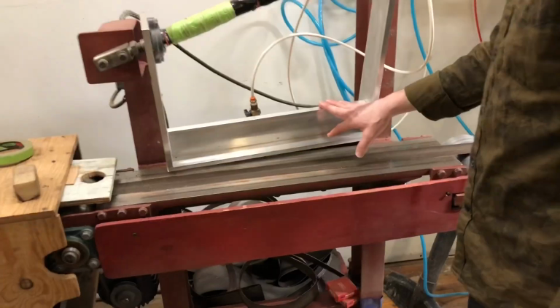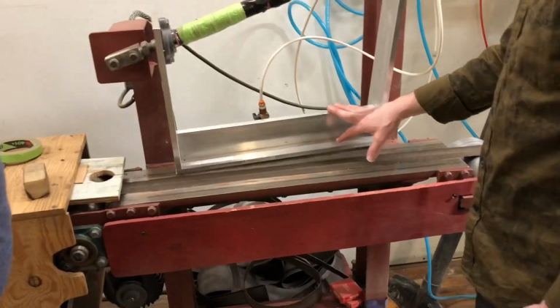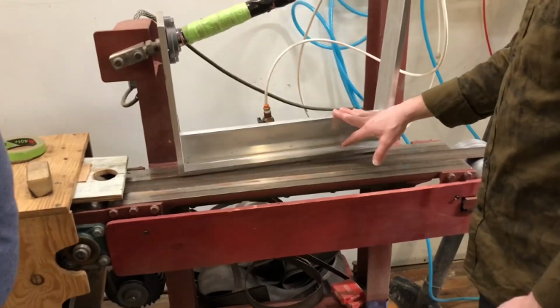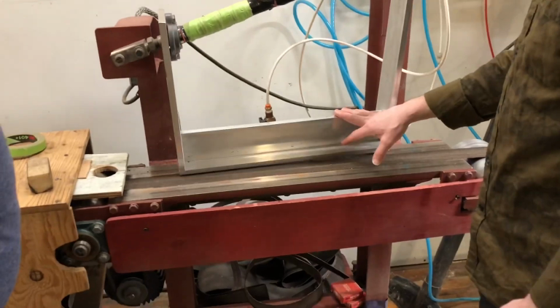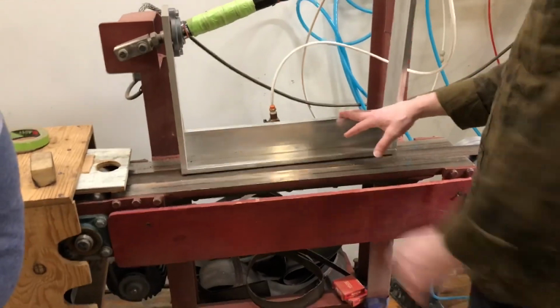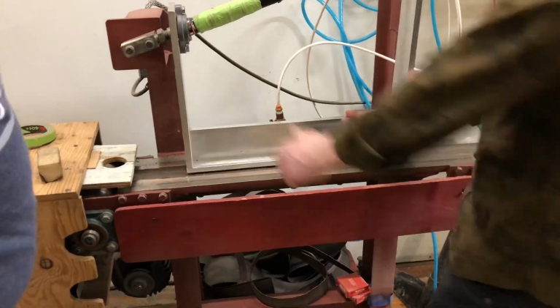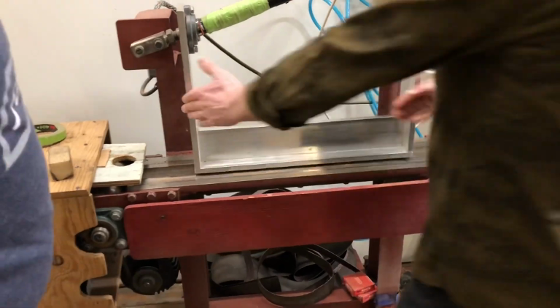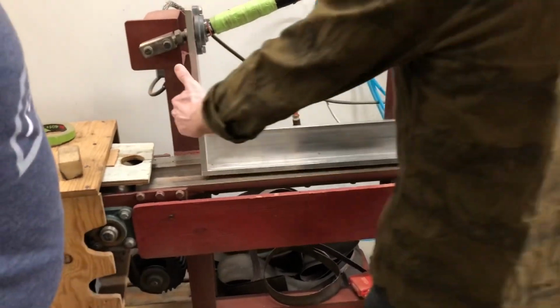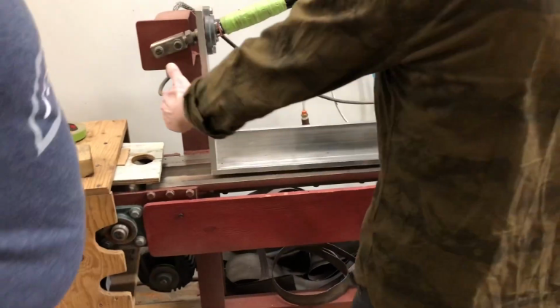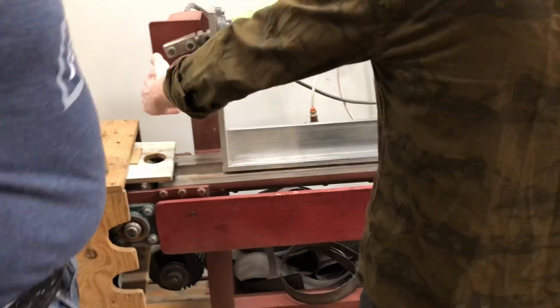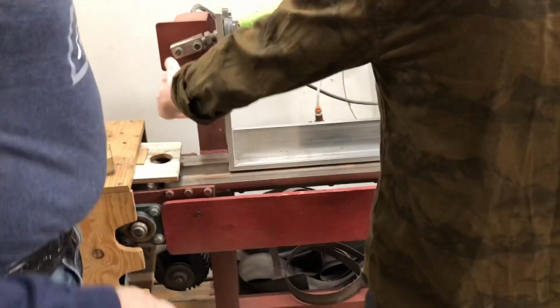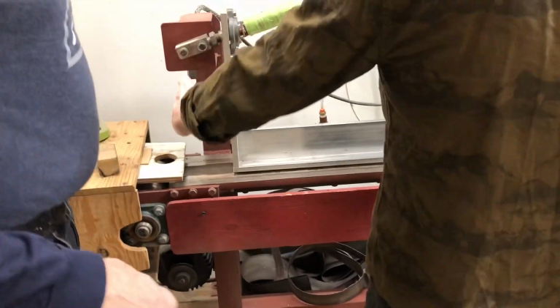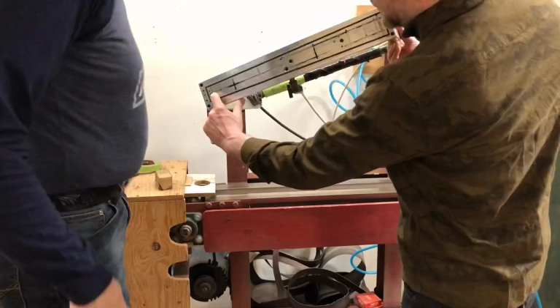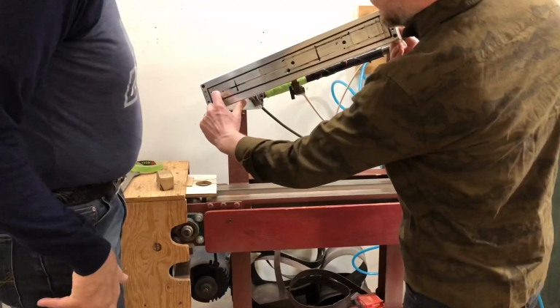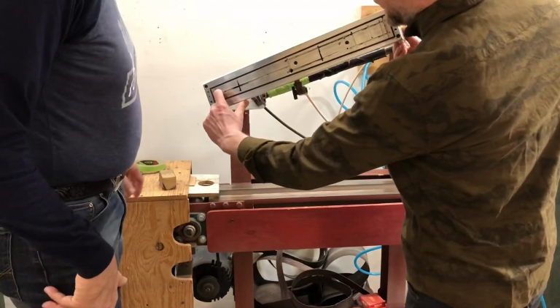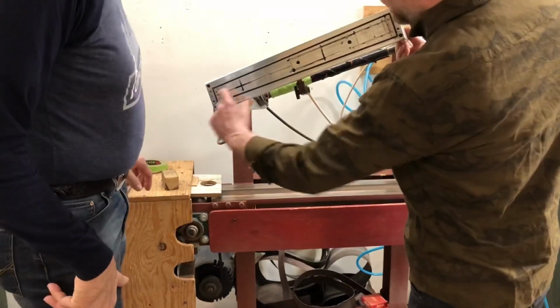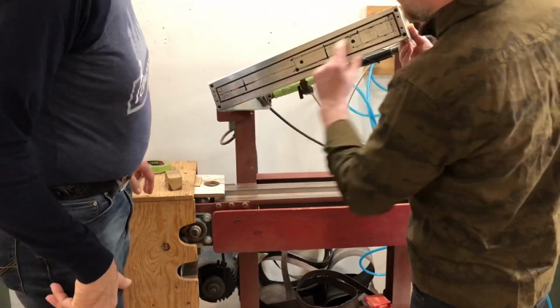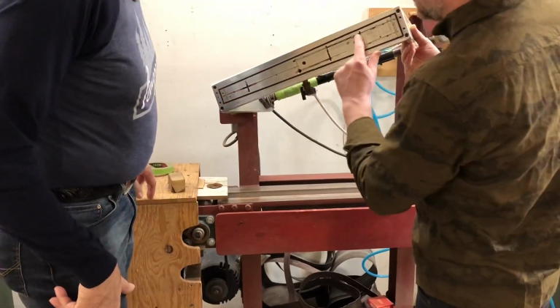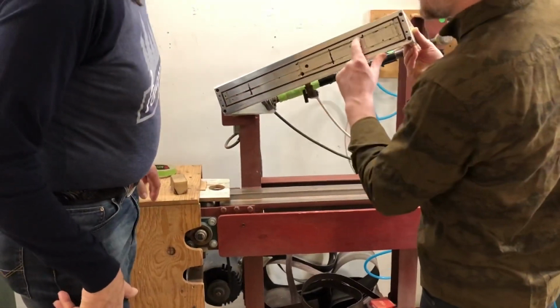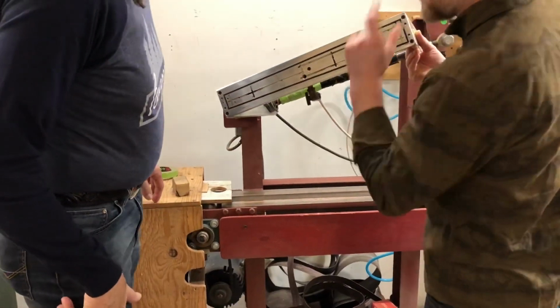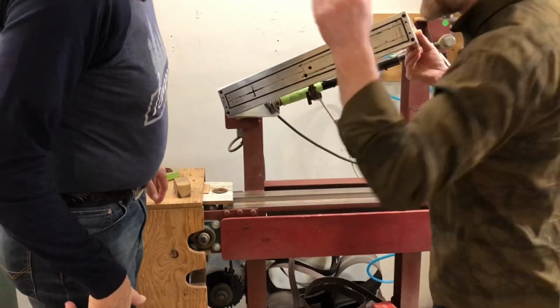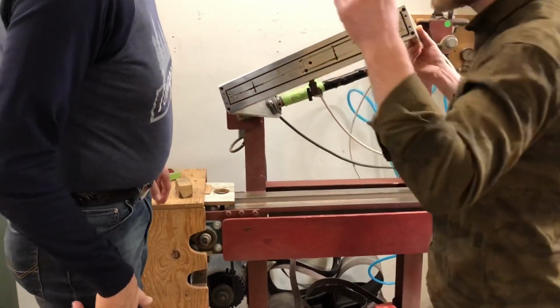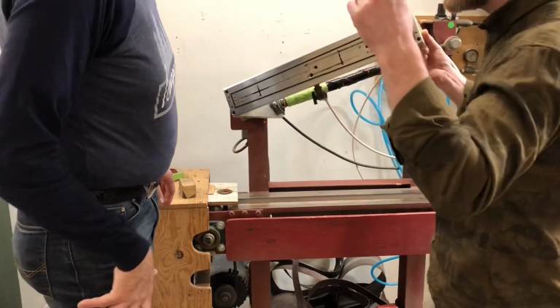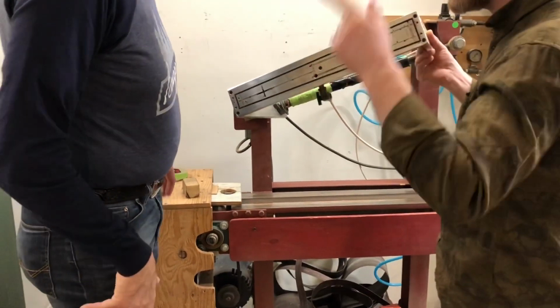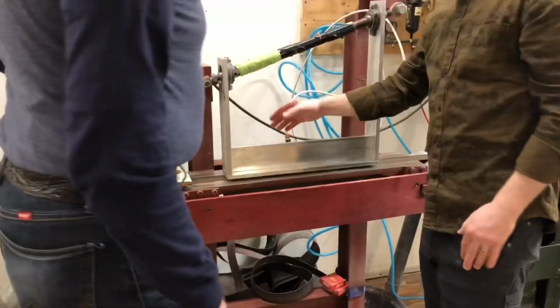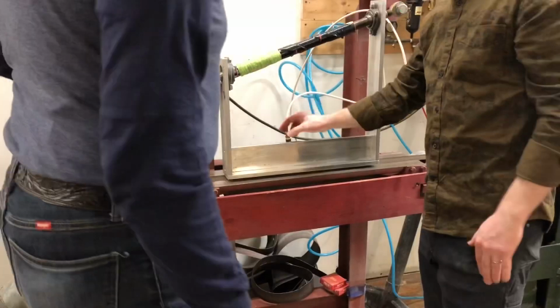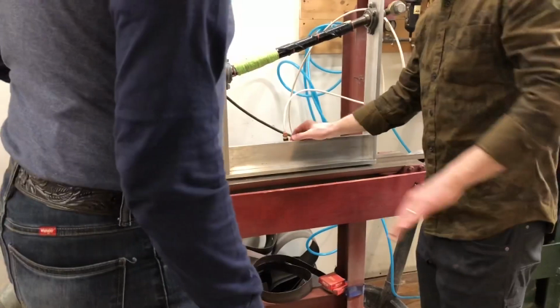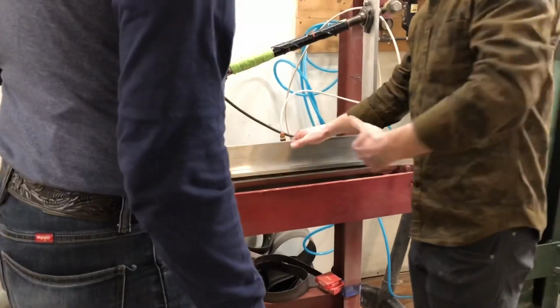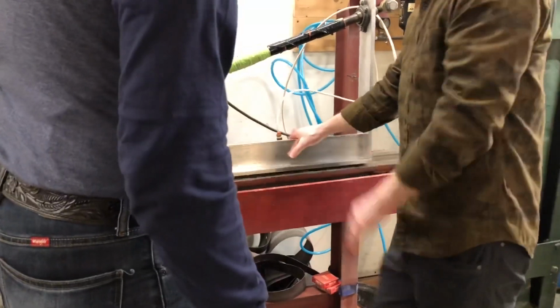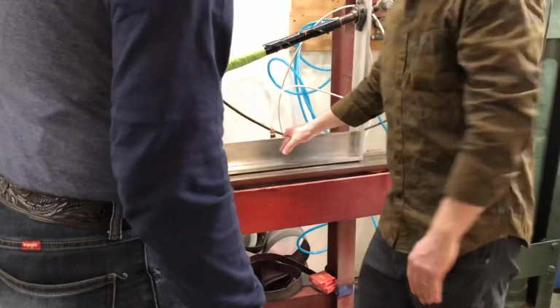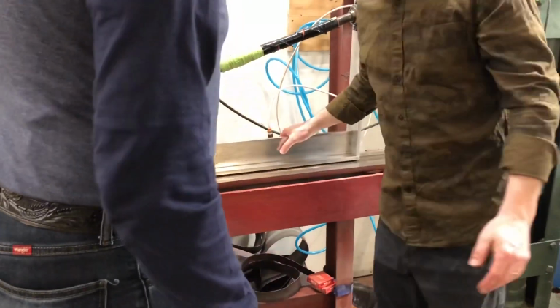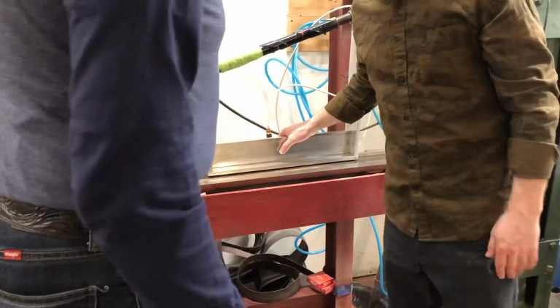Rather than swinging, the fingerboards are indexed off a CNC for leveling and whatnot.